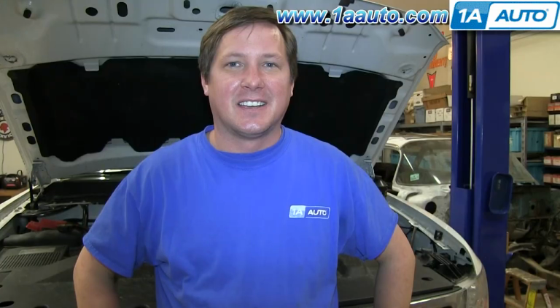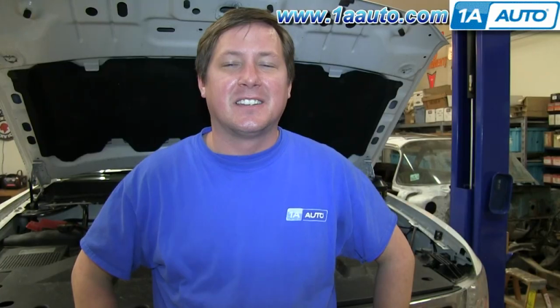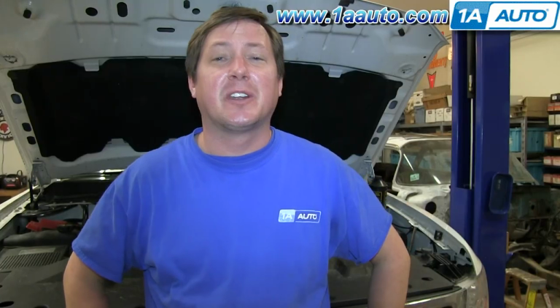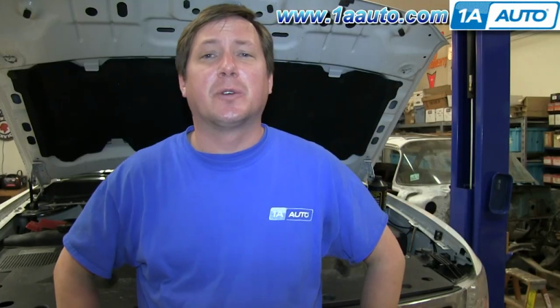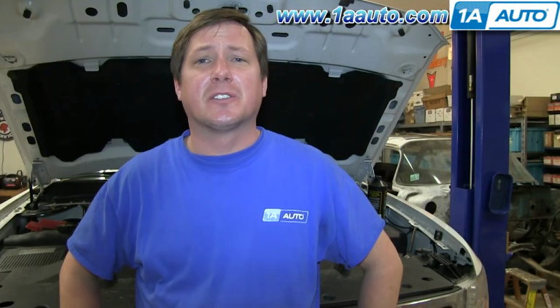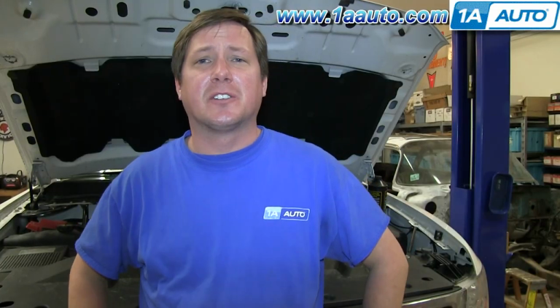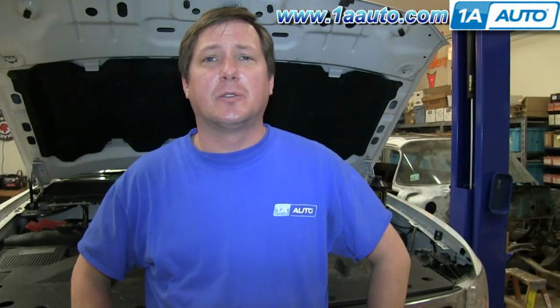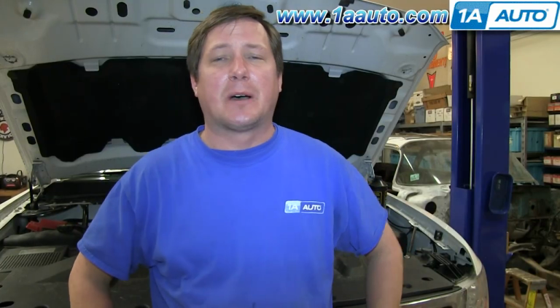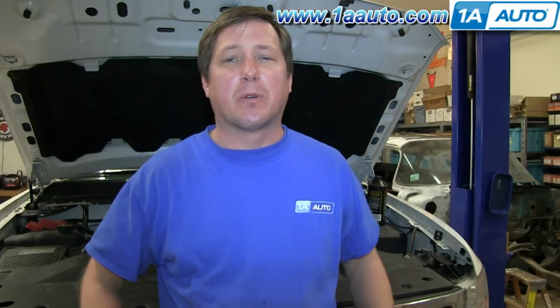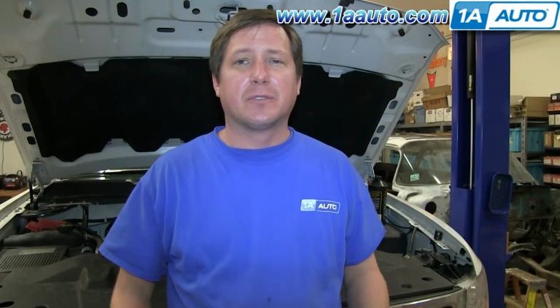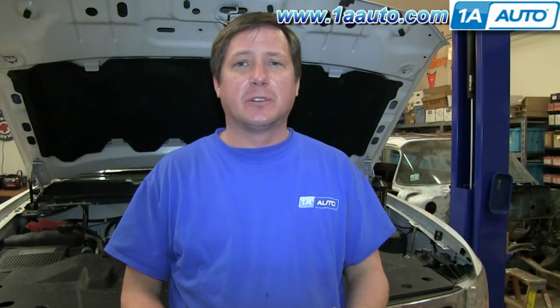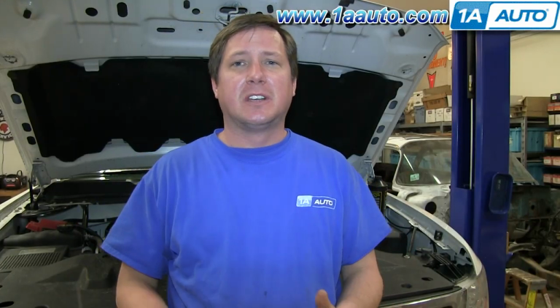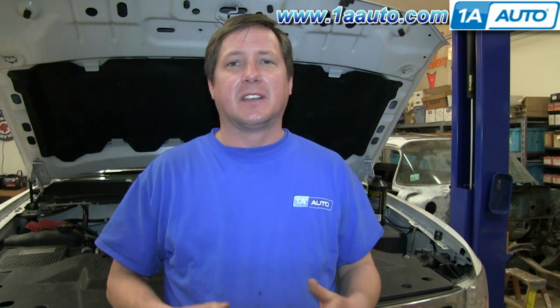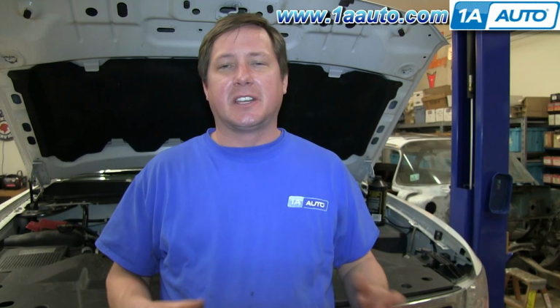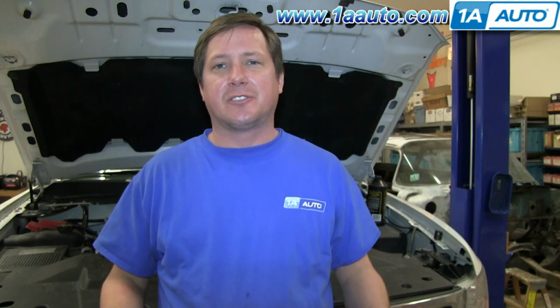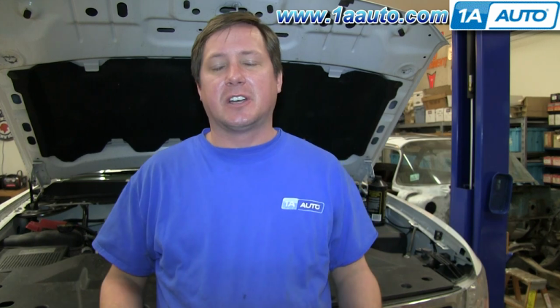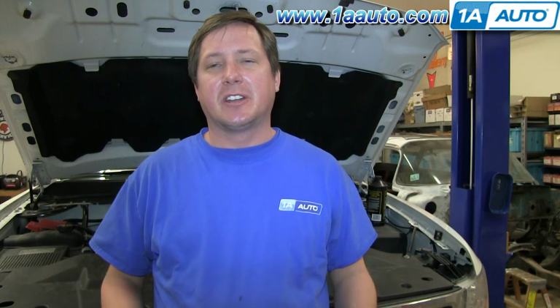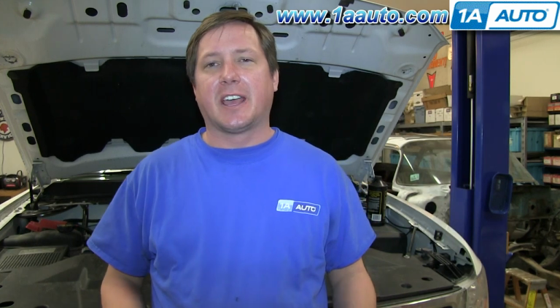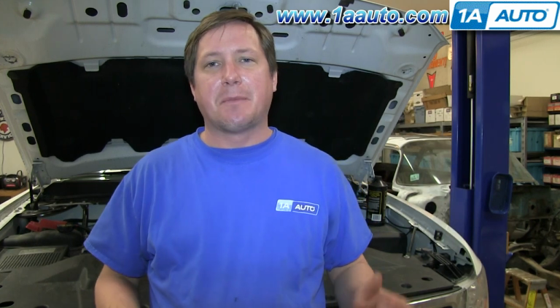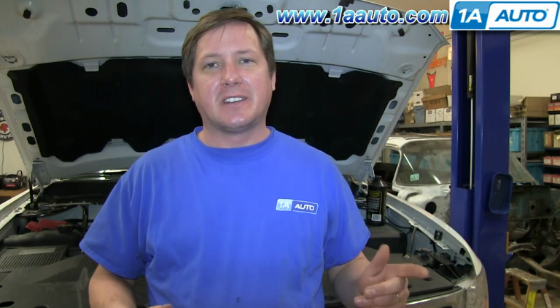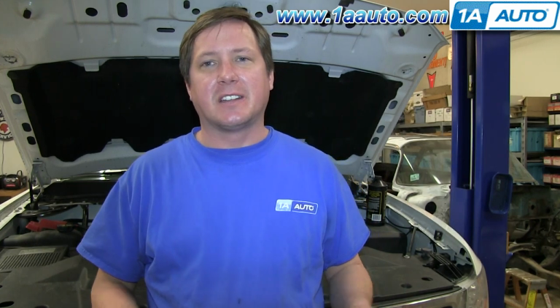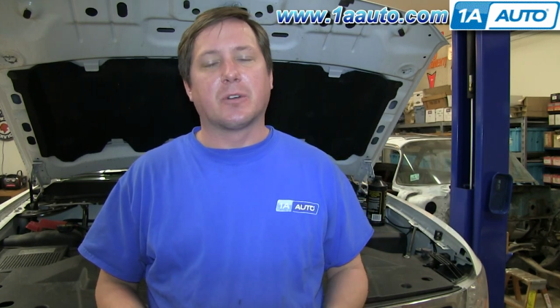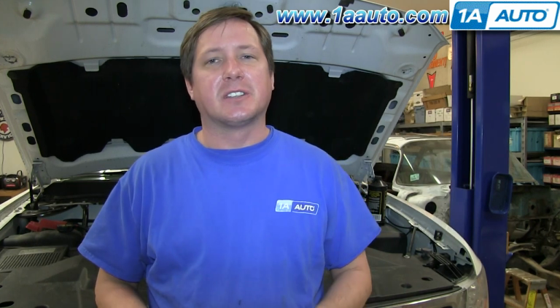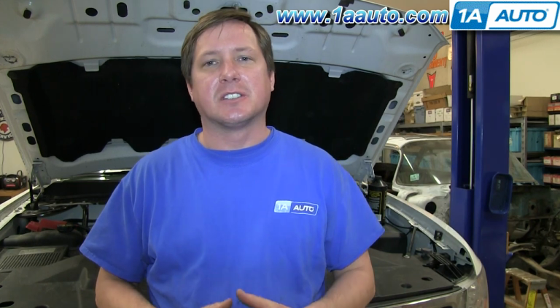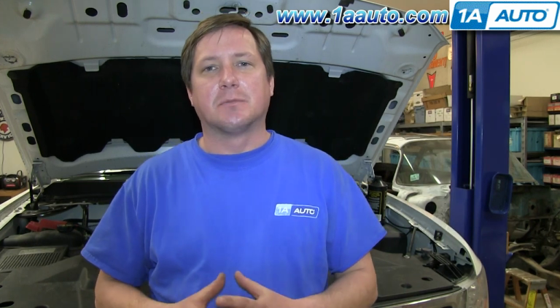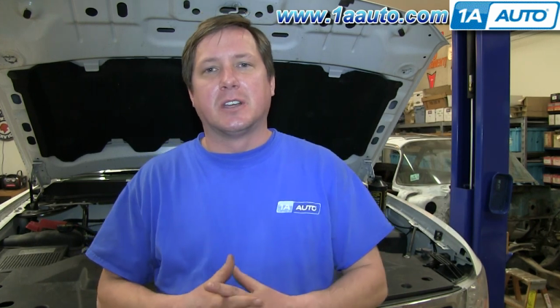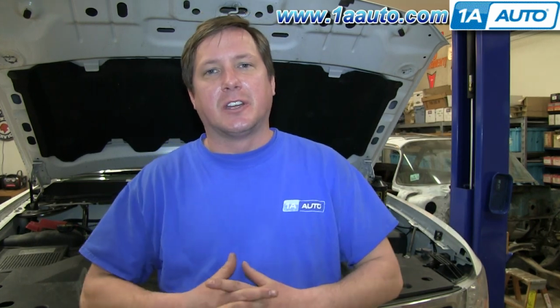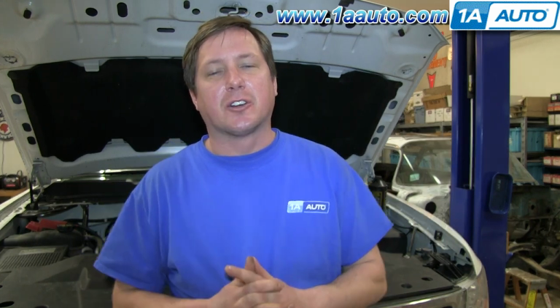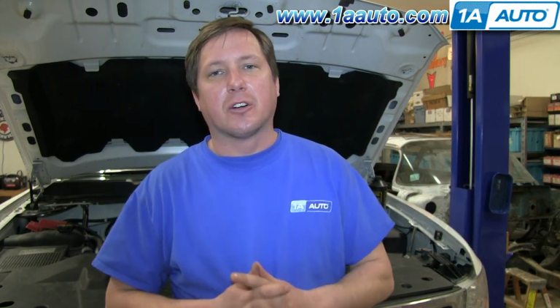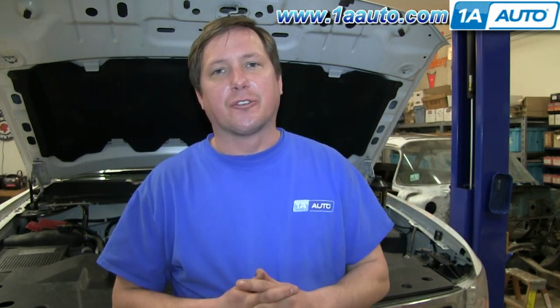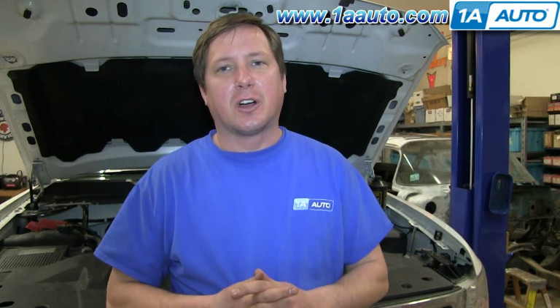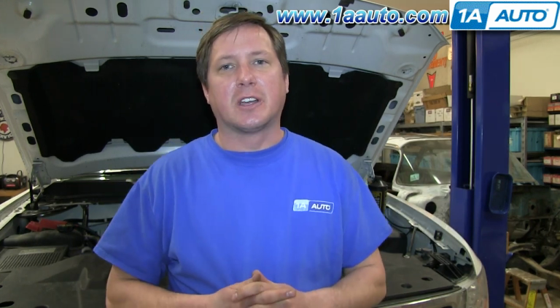In this video, we're going to talk to you about brake fluid, the history of it, and maintaining the brake system in your car or truck.